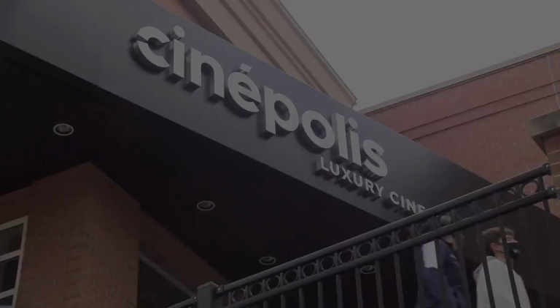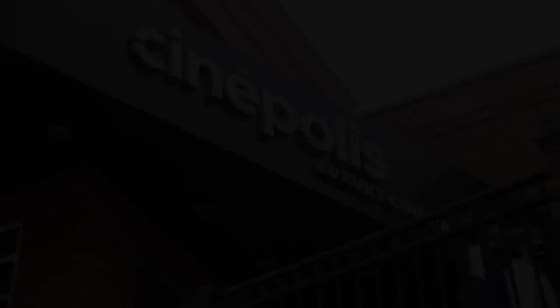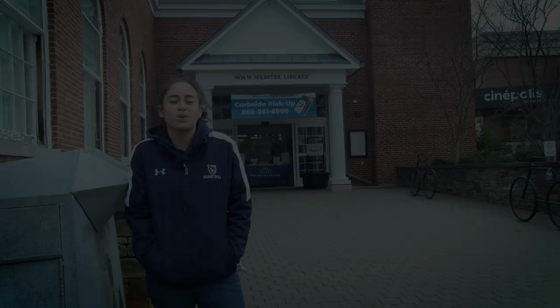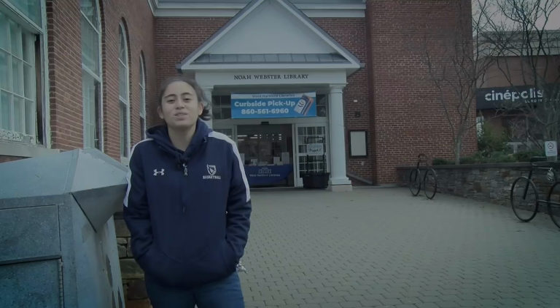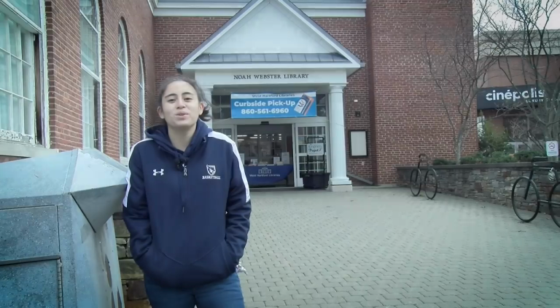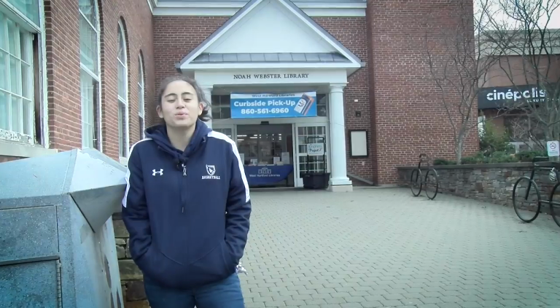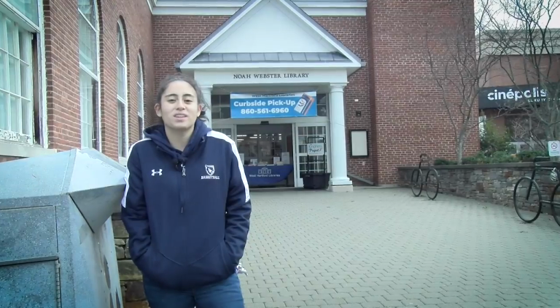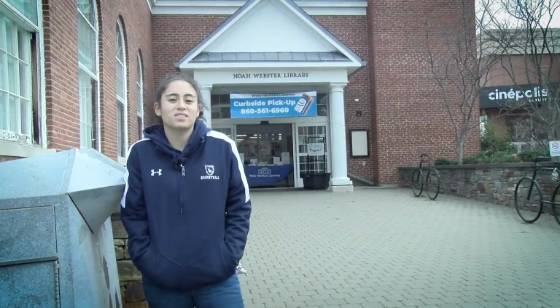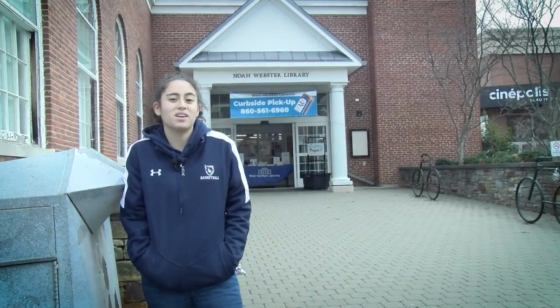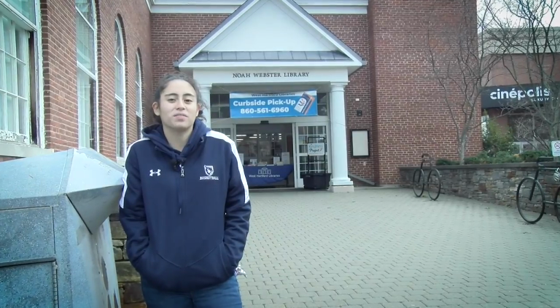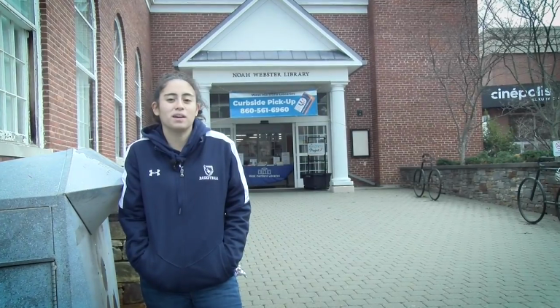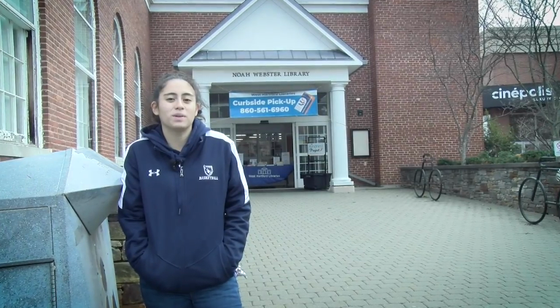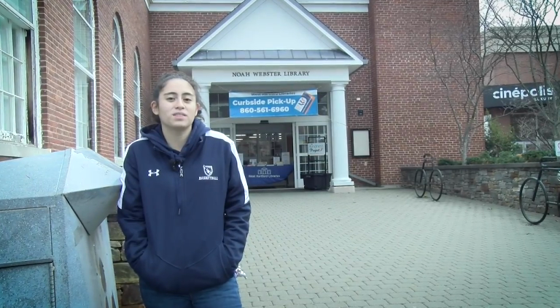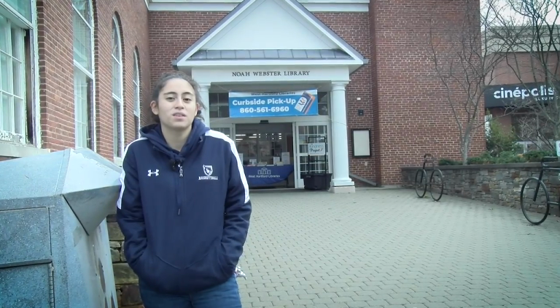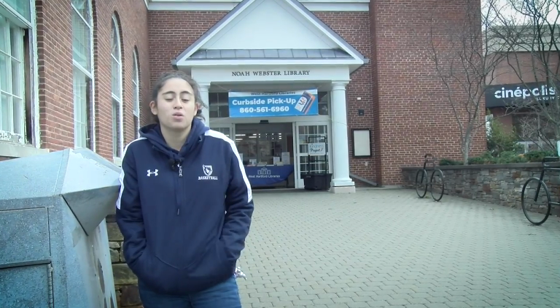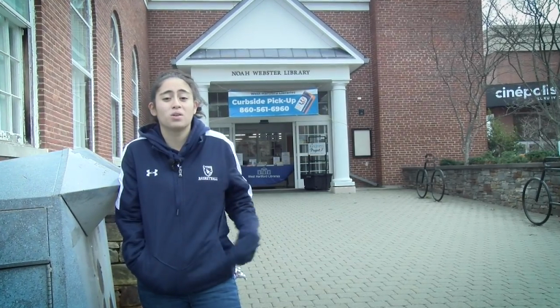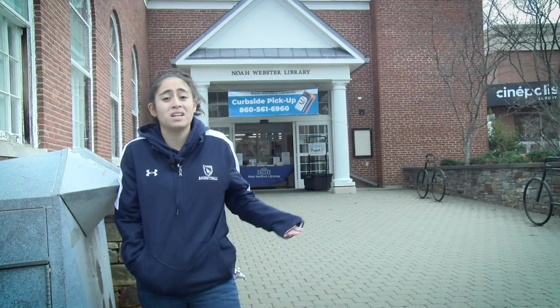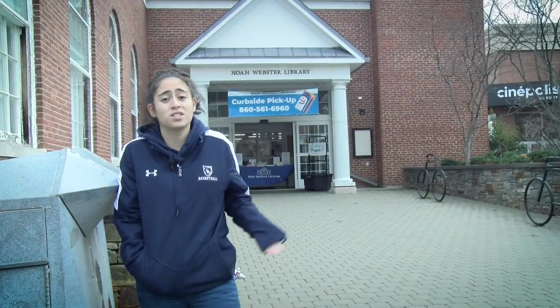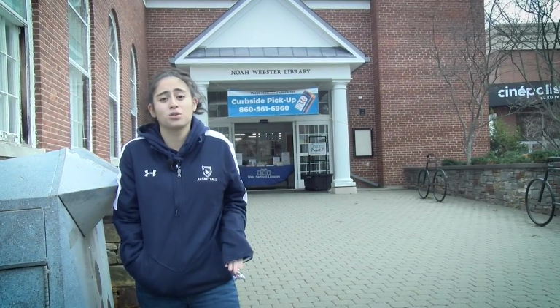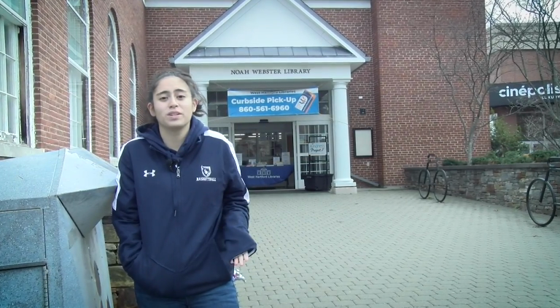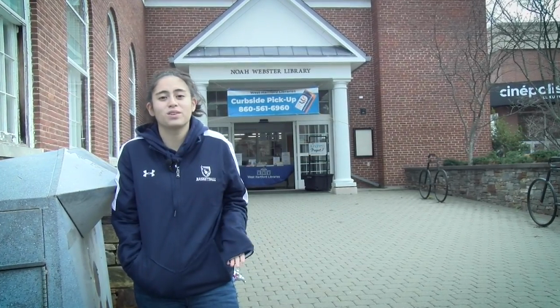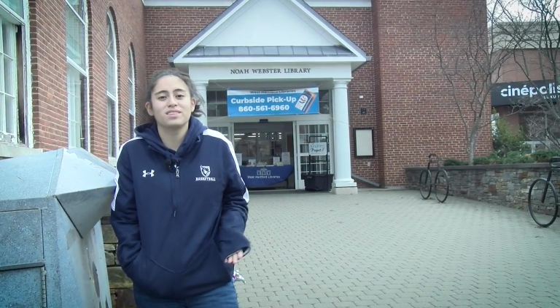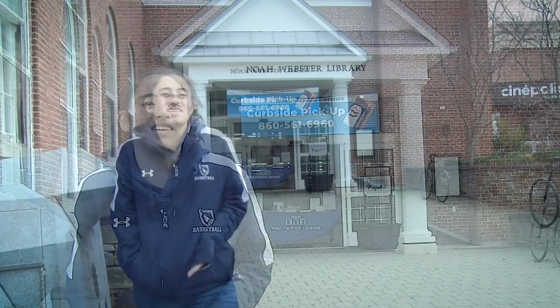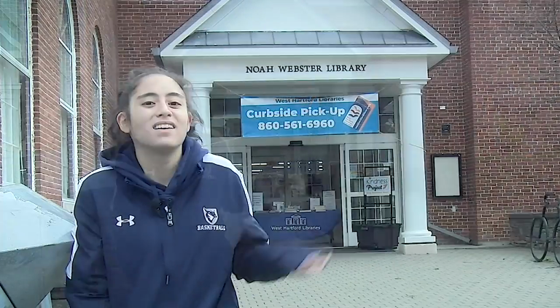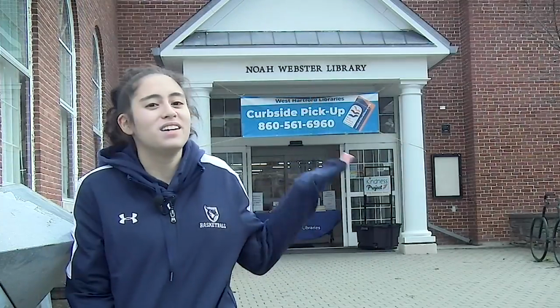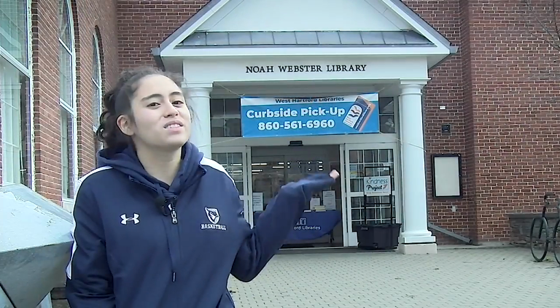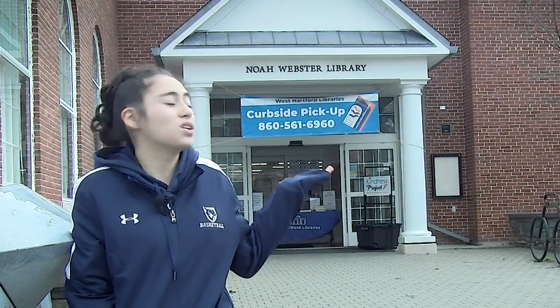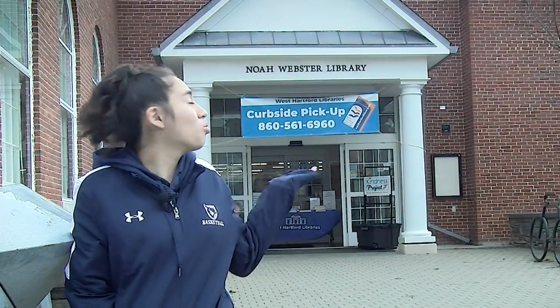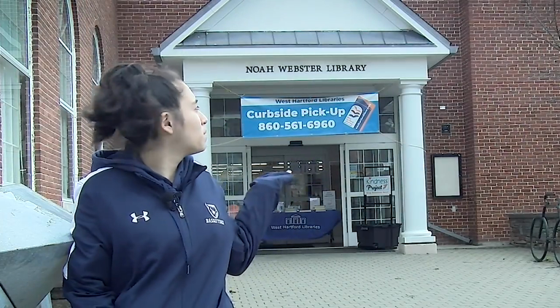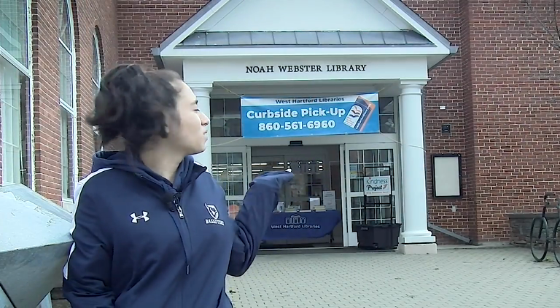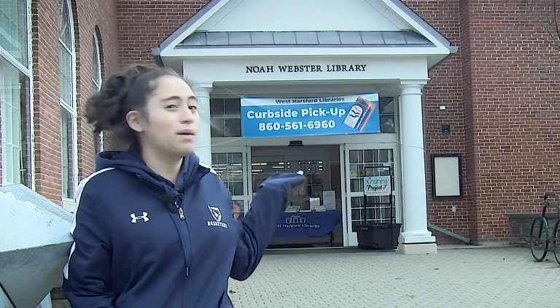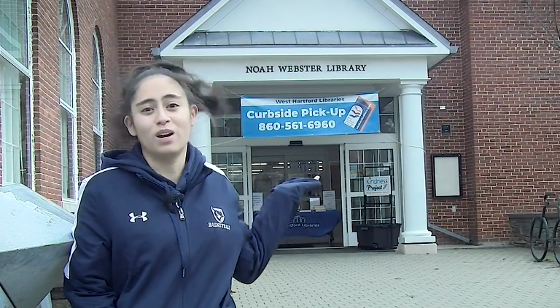For those of you who want to study off campus or need additional resources, here's the Noah Webster Library.